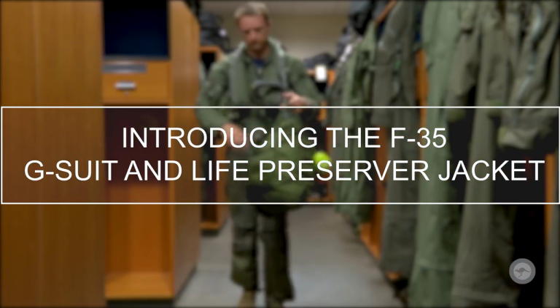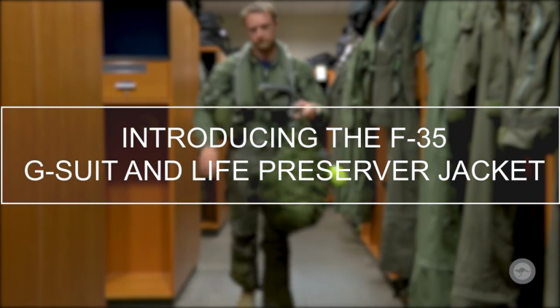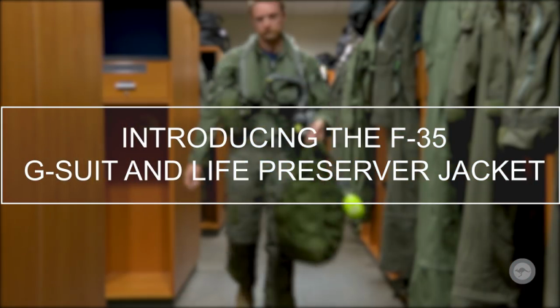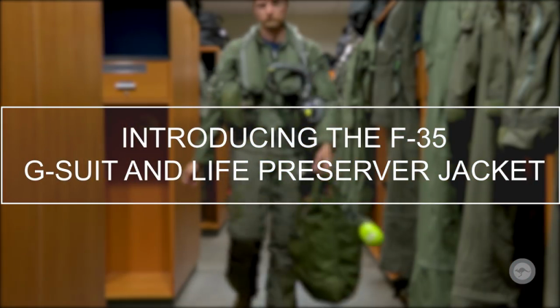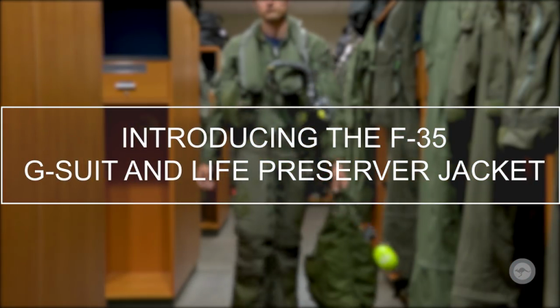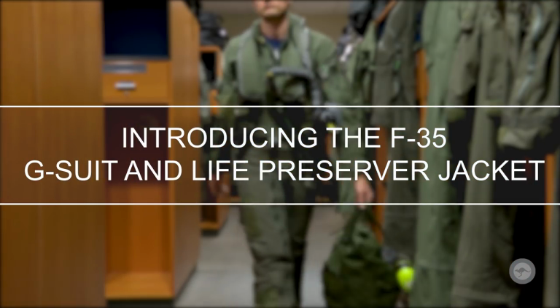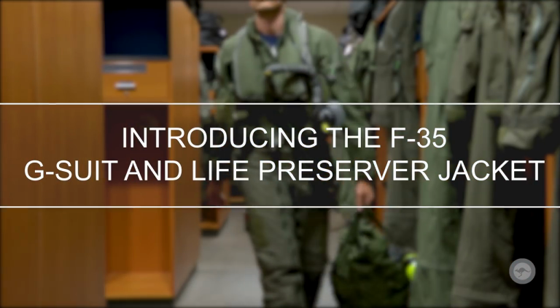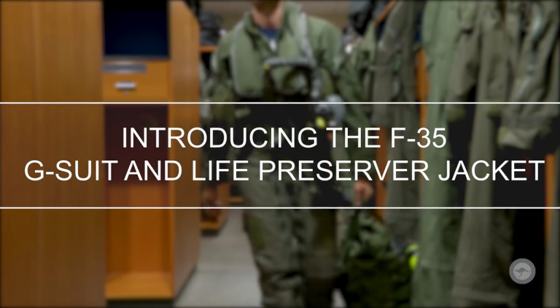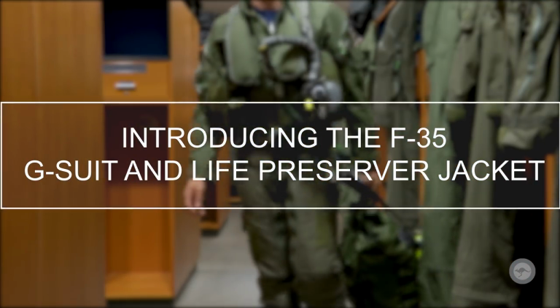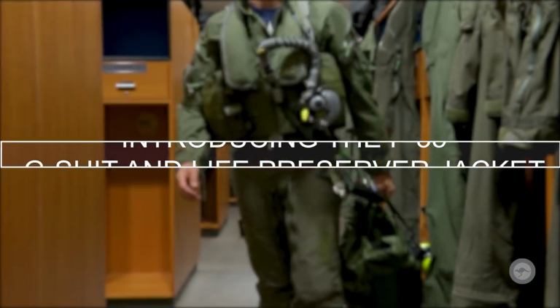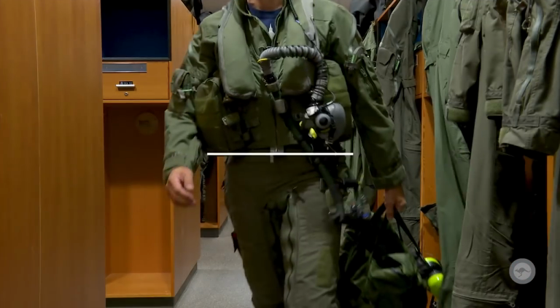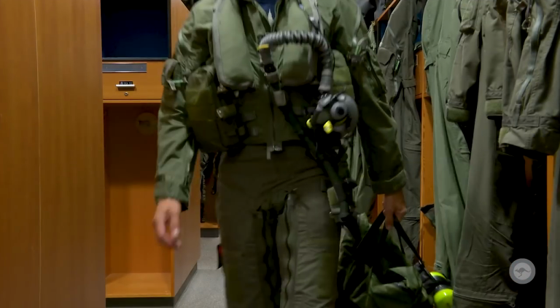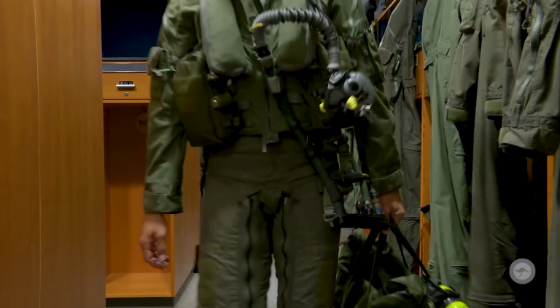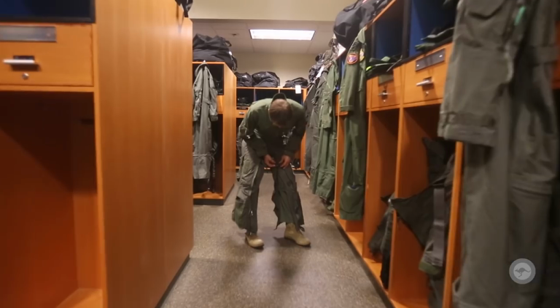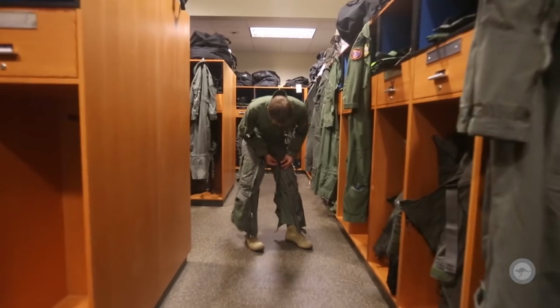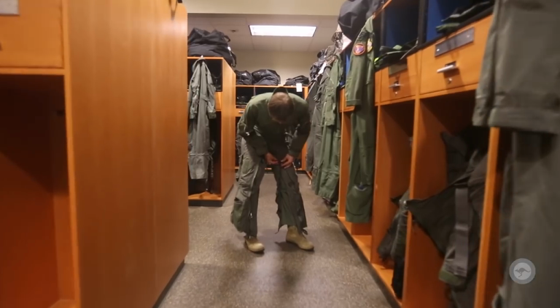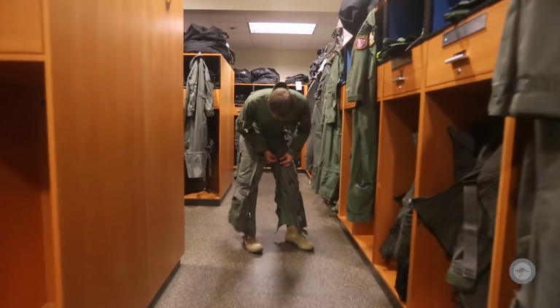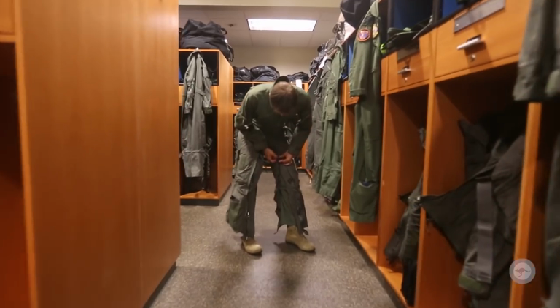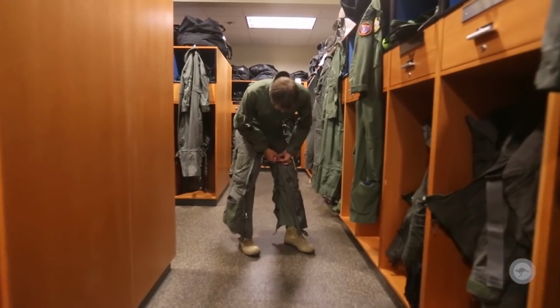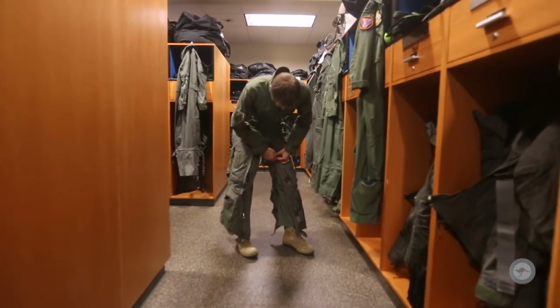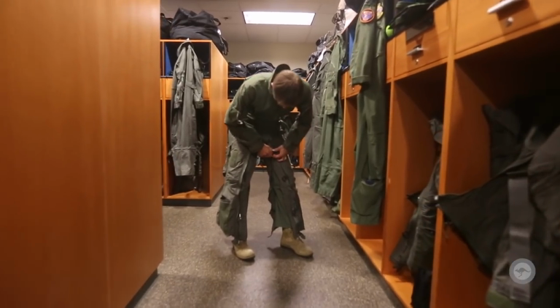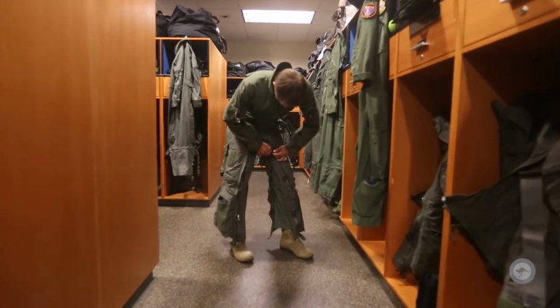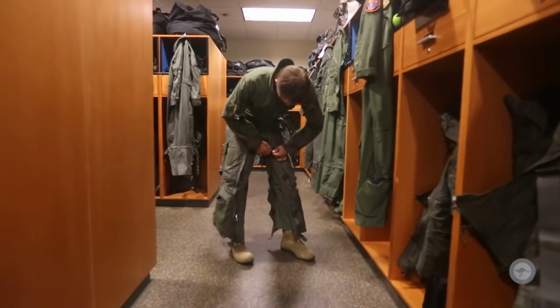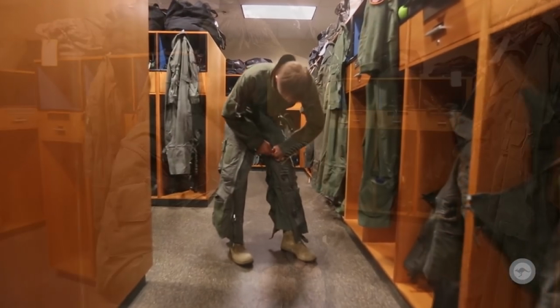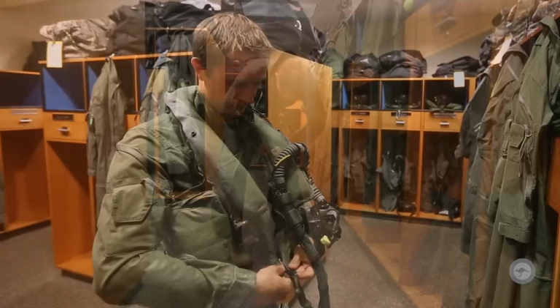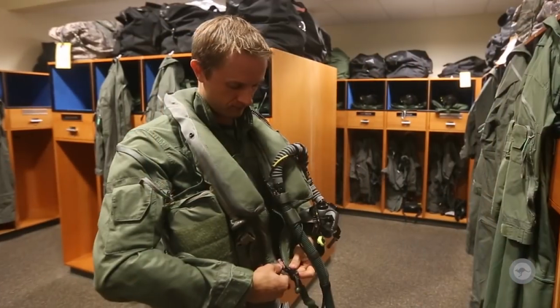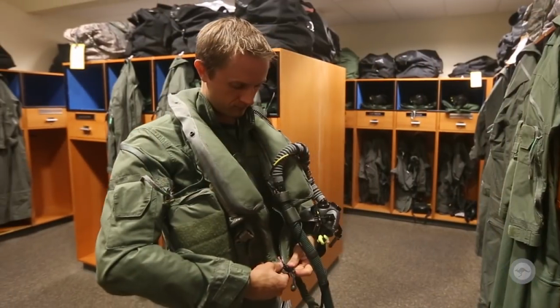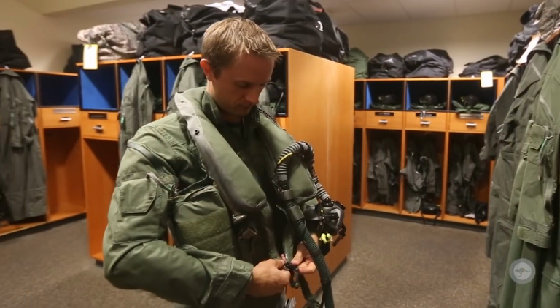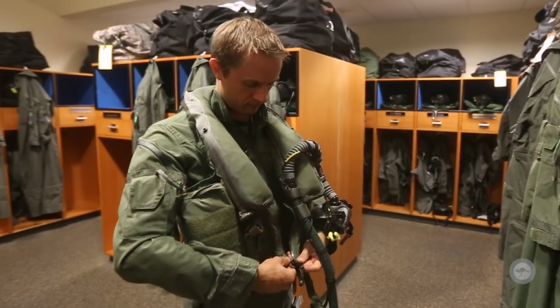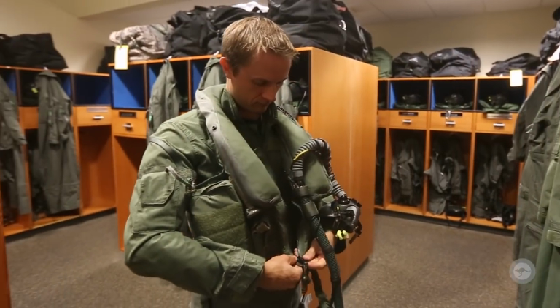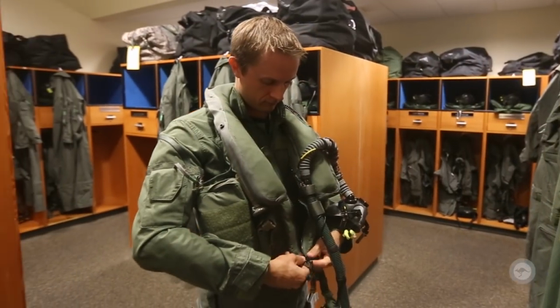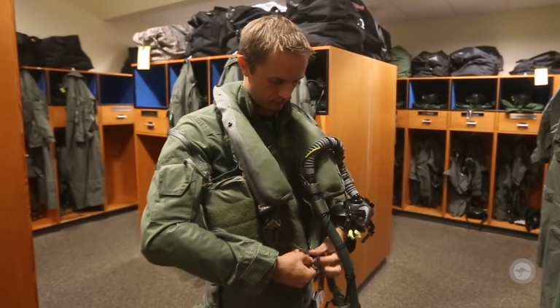G'day, I'm Red. We're going to look at some of the unique F-35 aircrew life support equipment that we can wear.